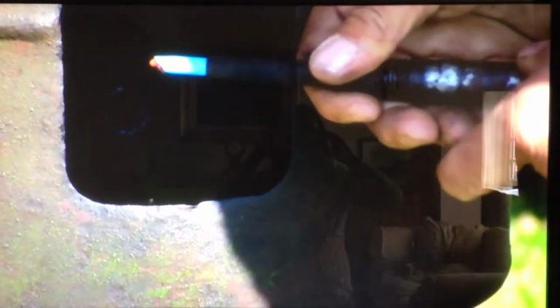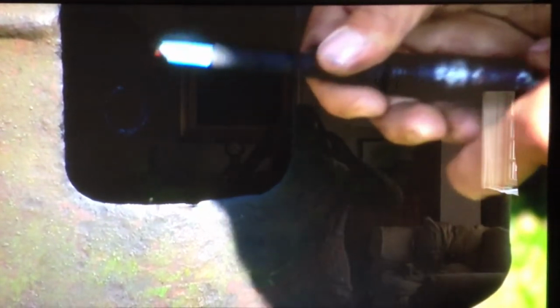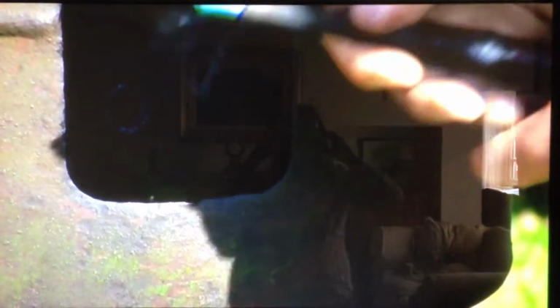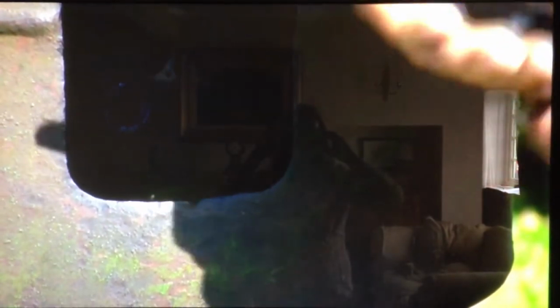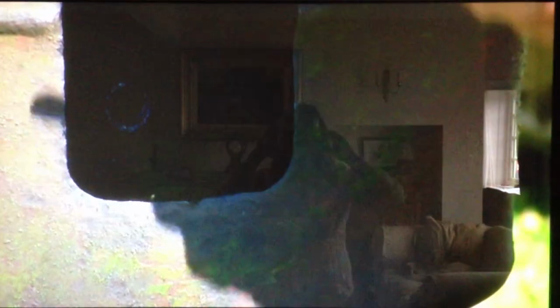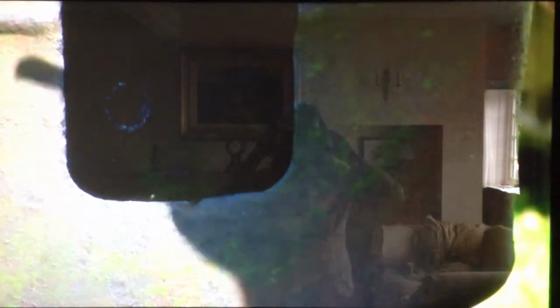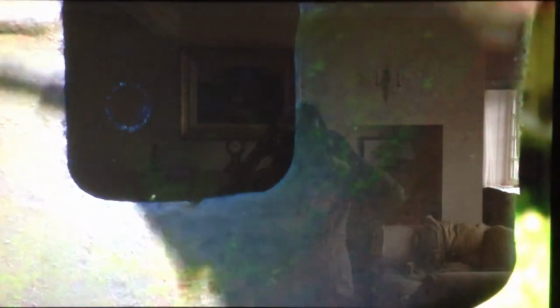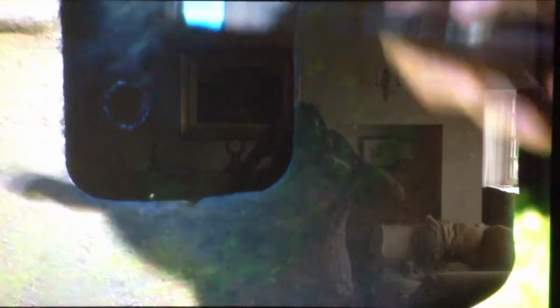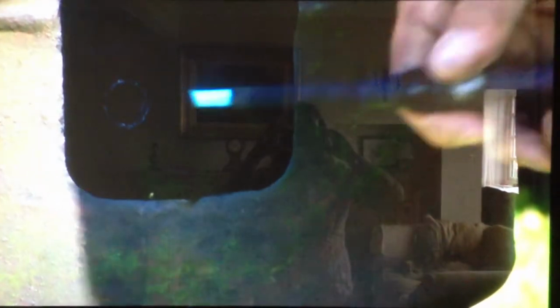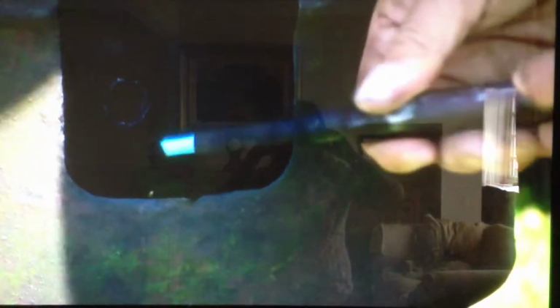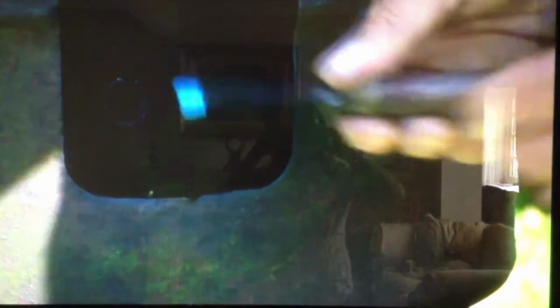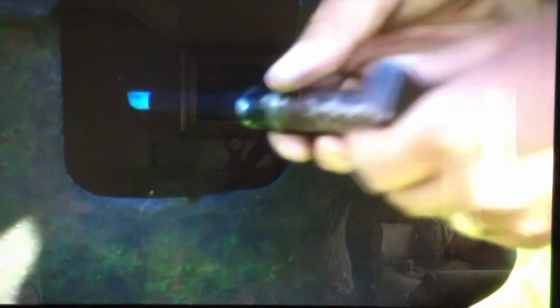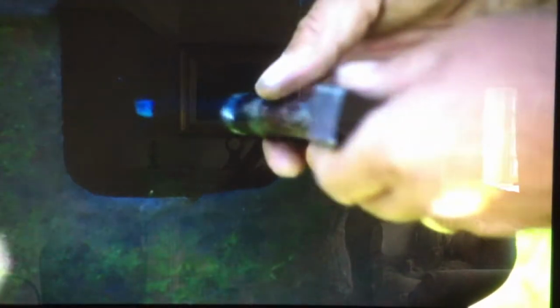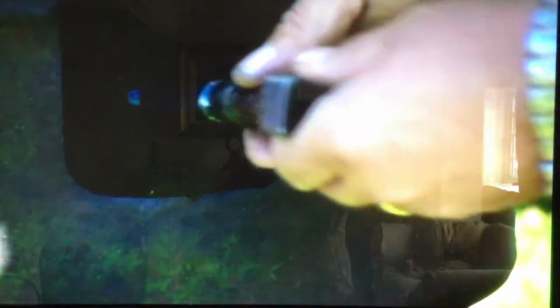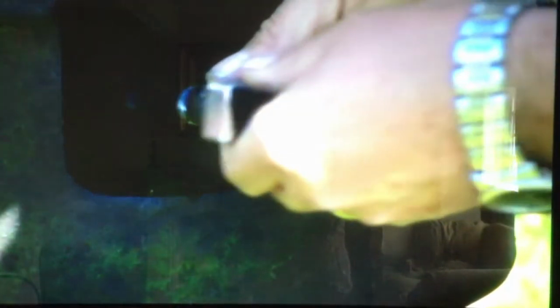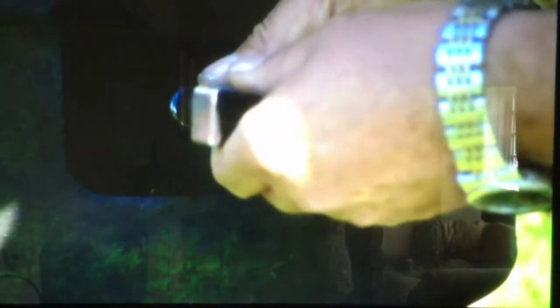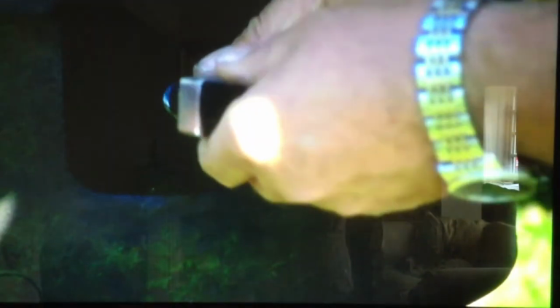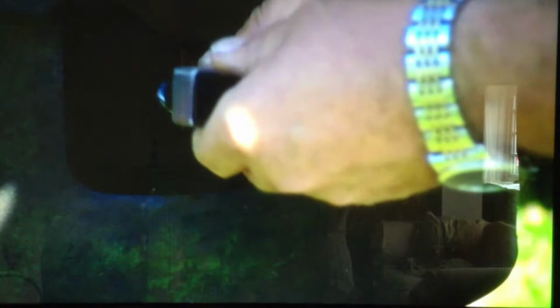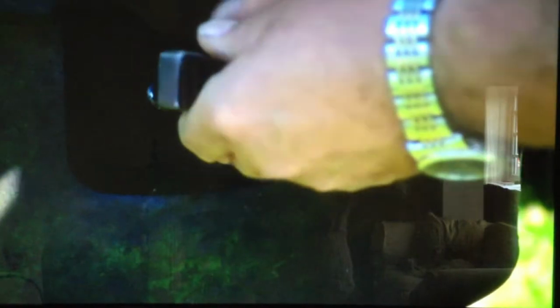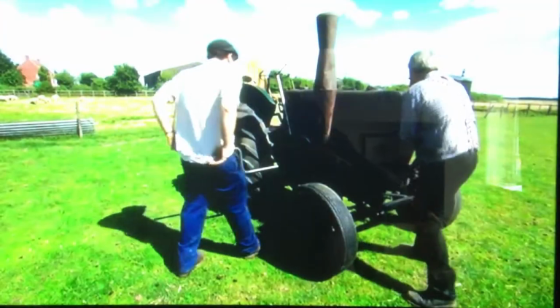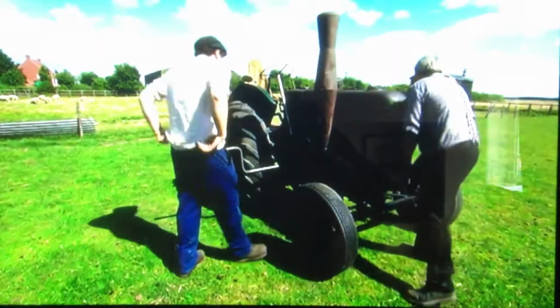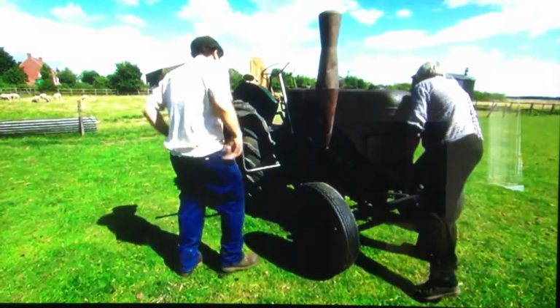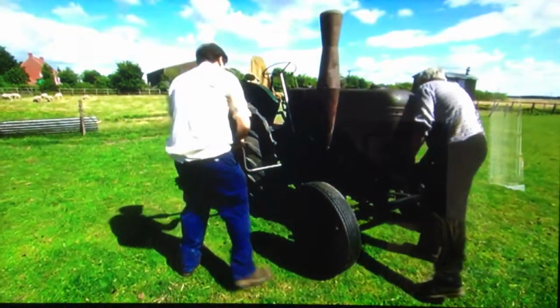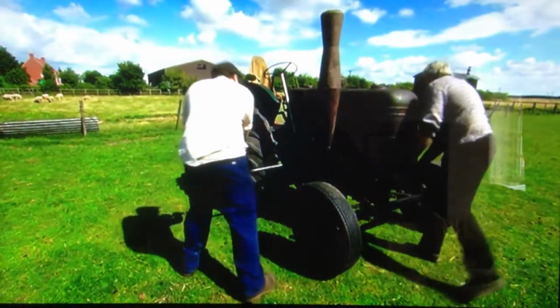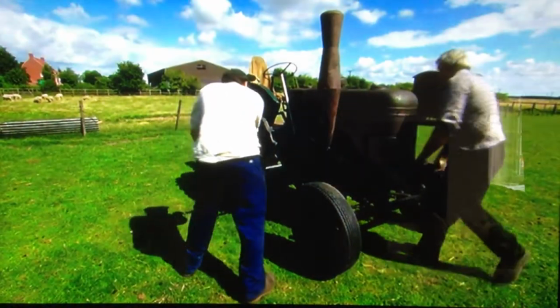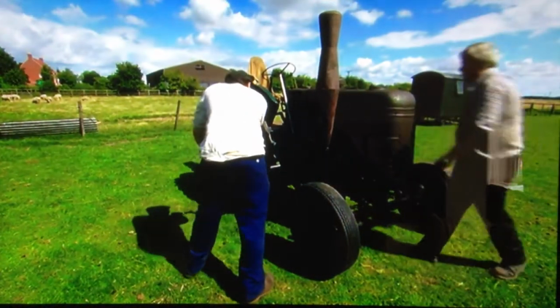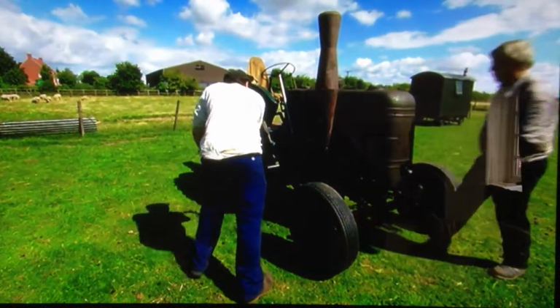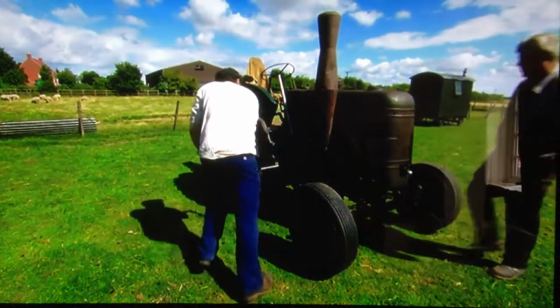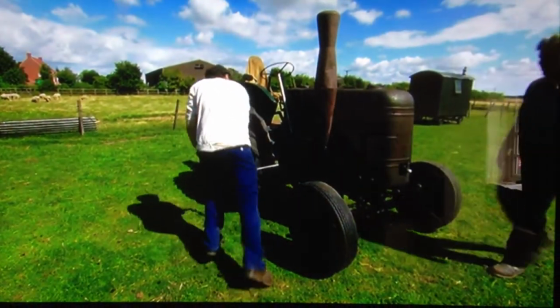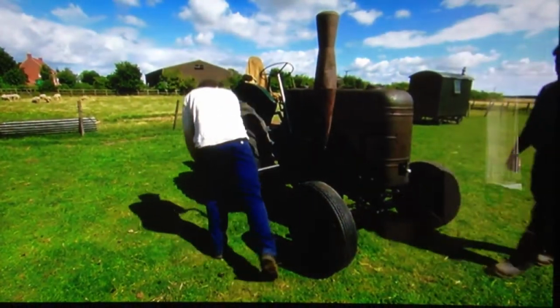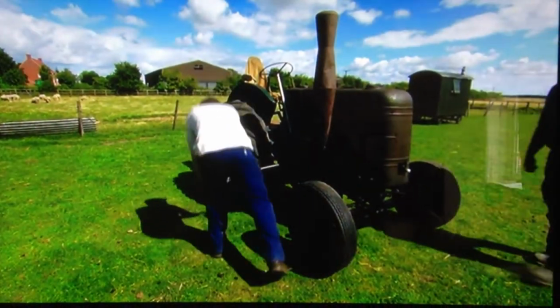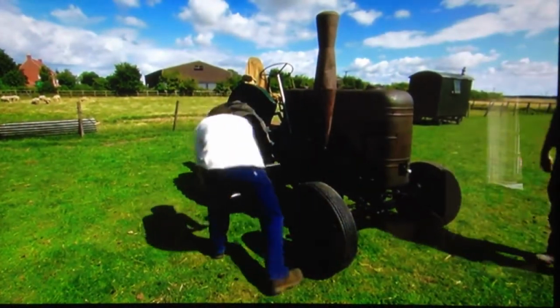There's plenty of restorations to invest in, like this tractor — one of several James has rescued.